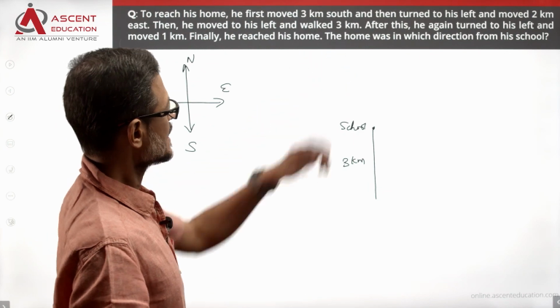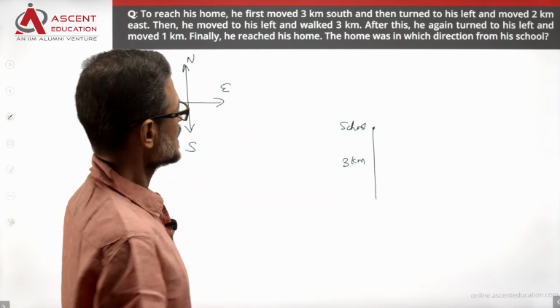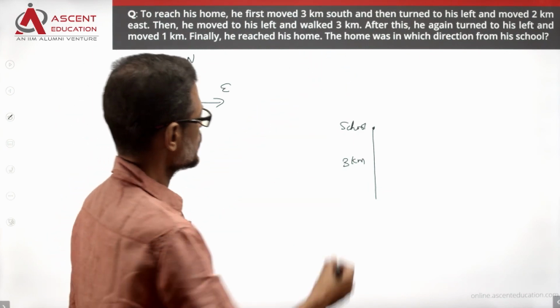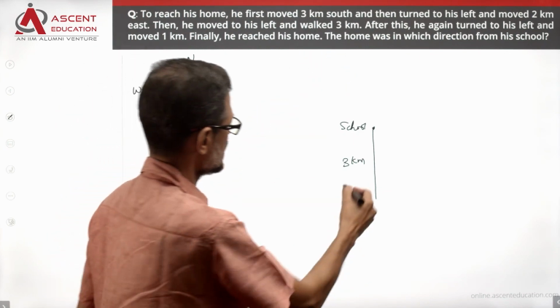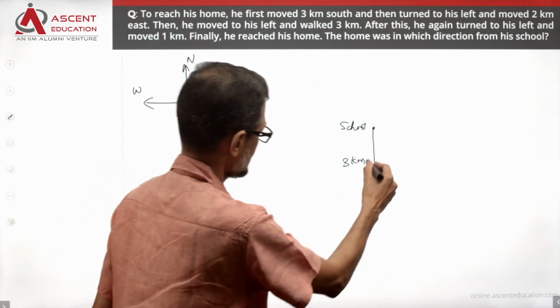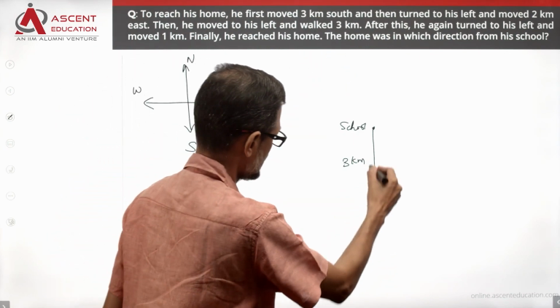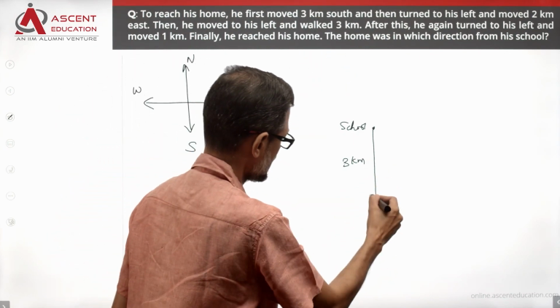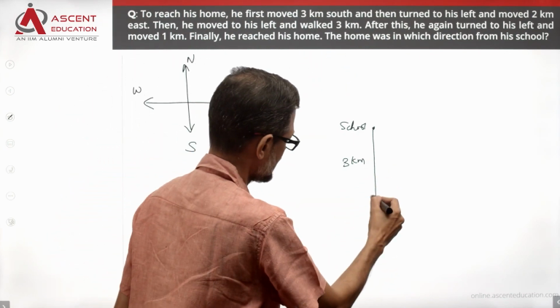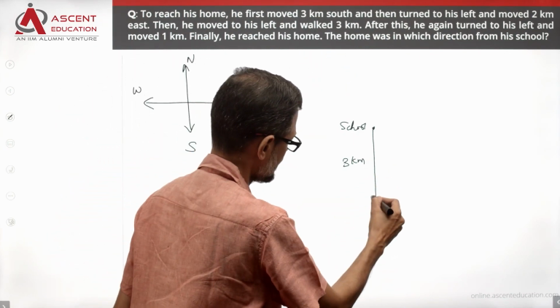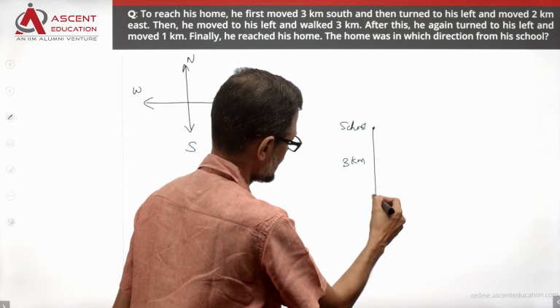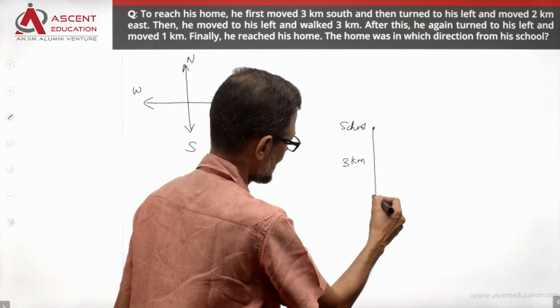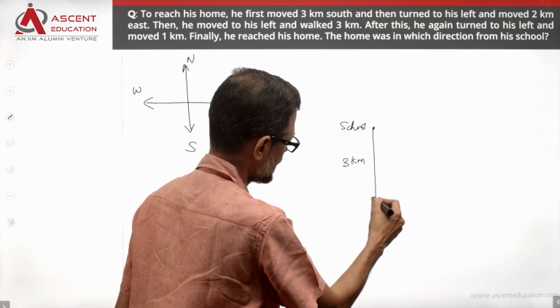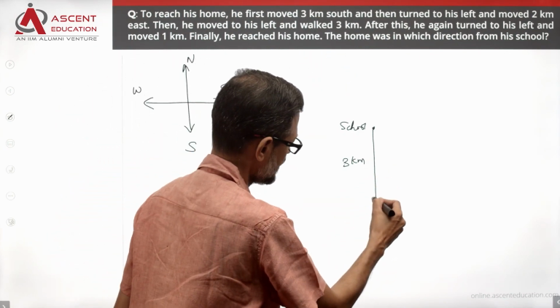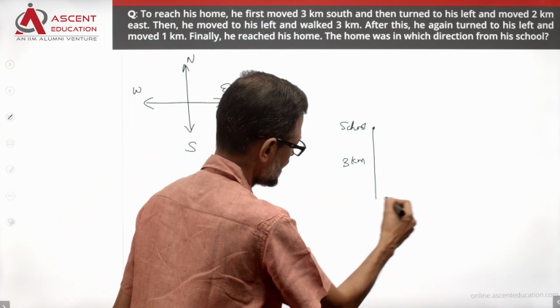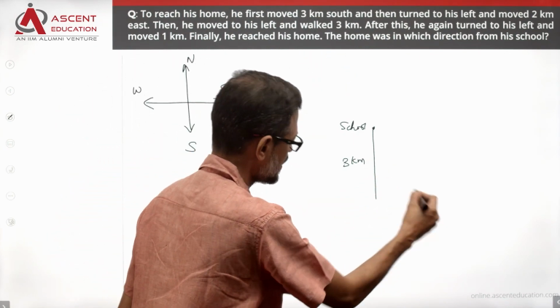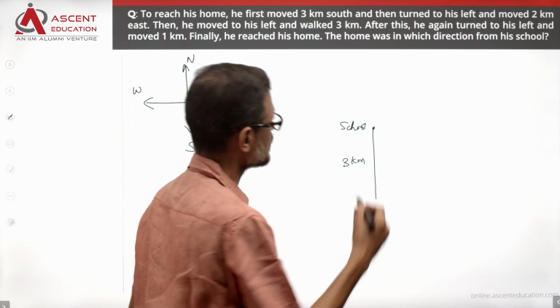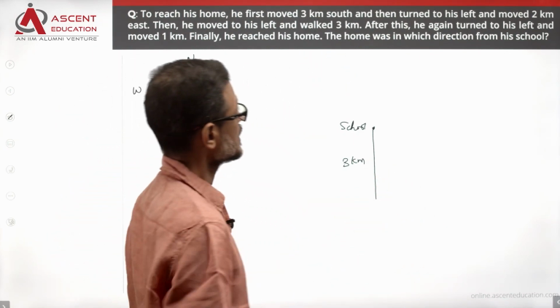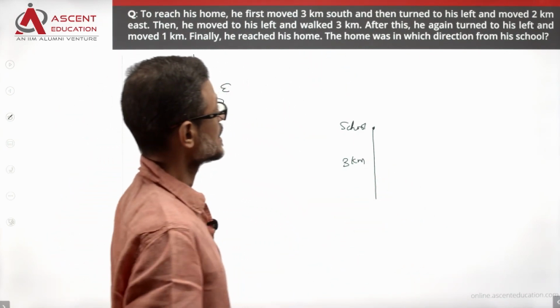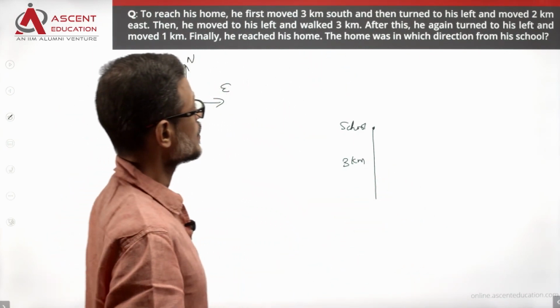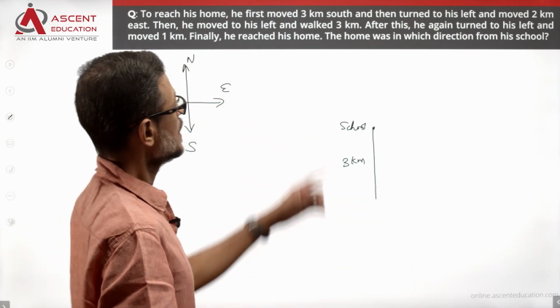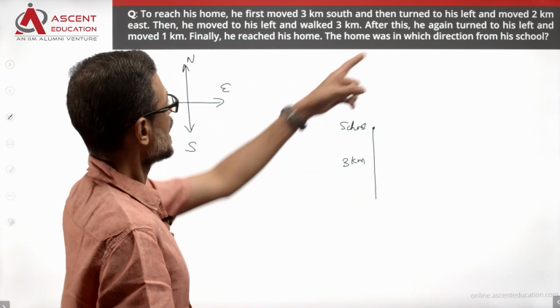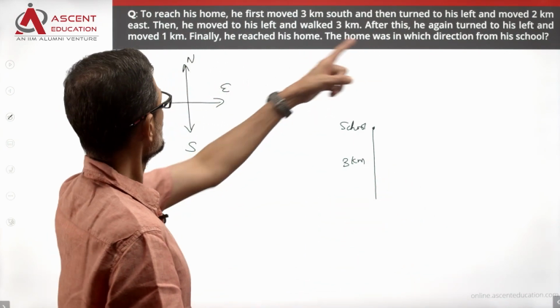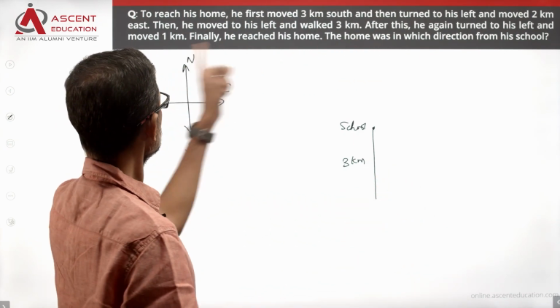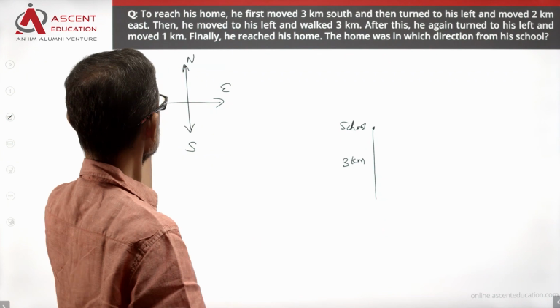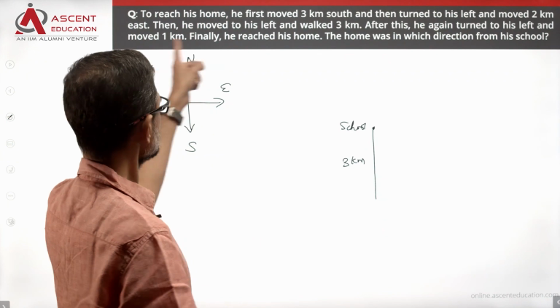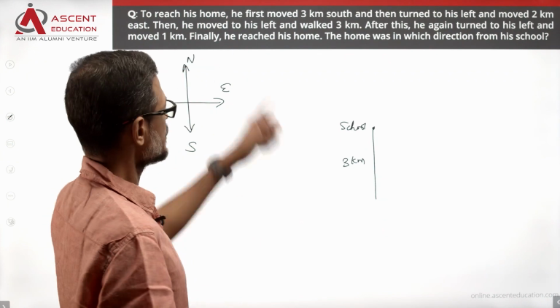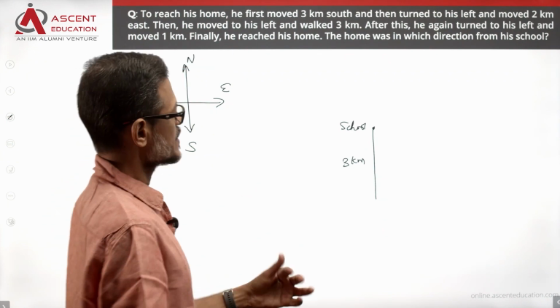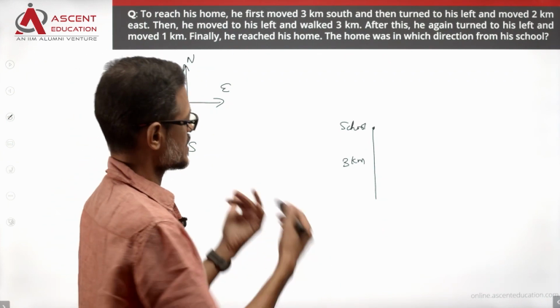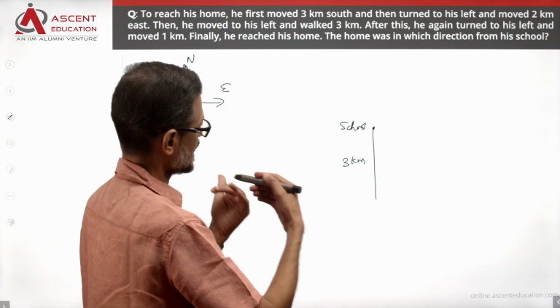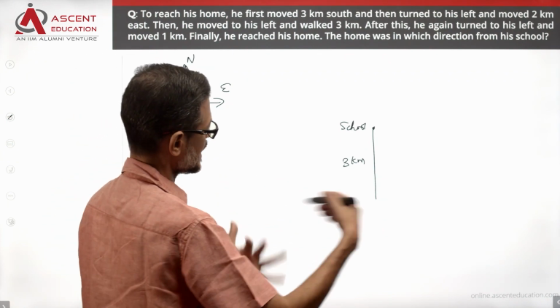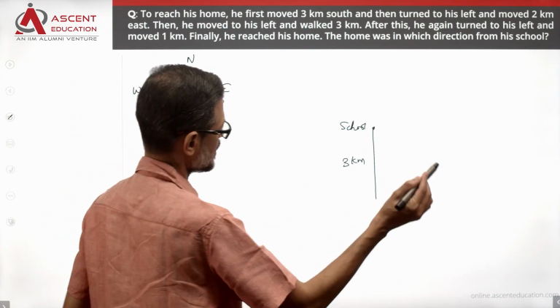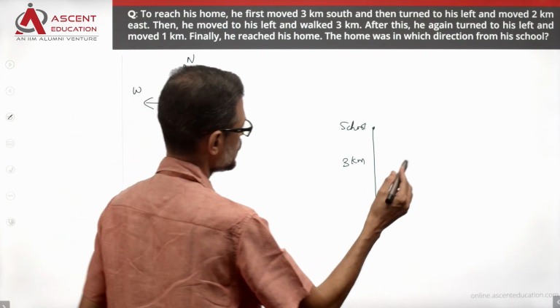And then he turned to his left and moved 2 km east. That's the direction he moved.